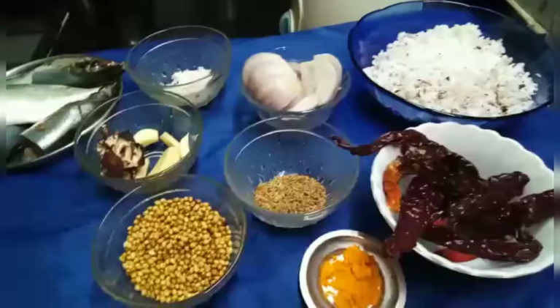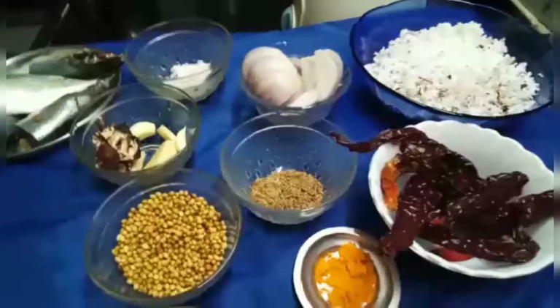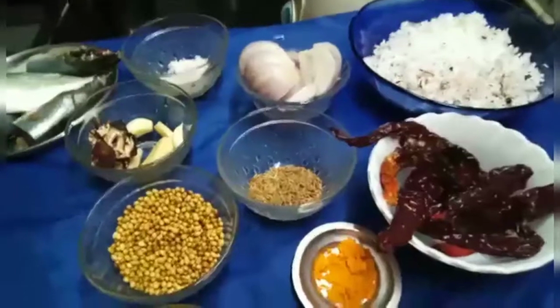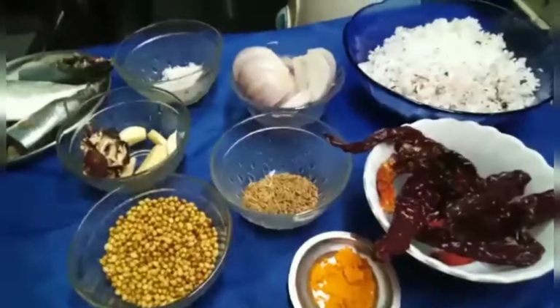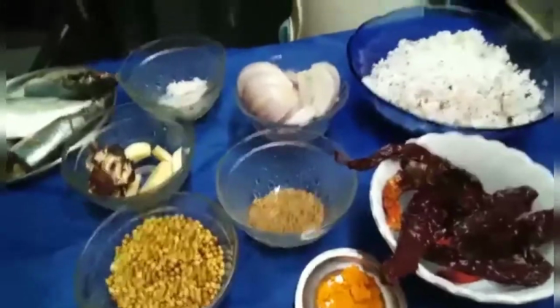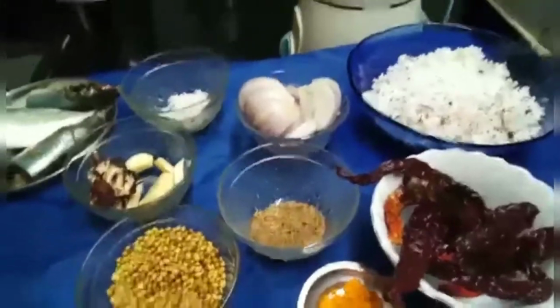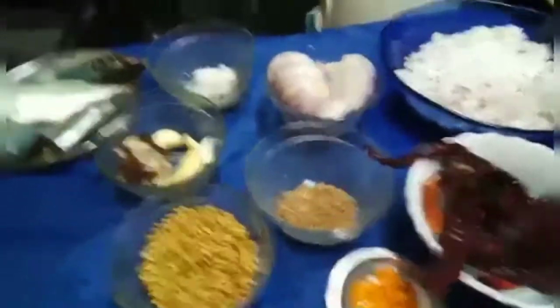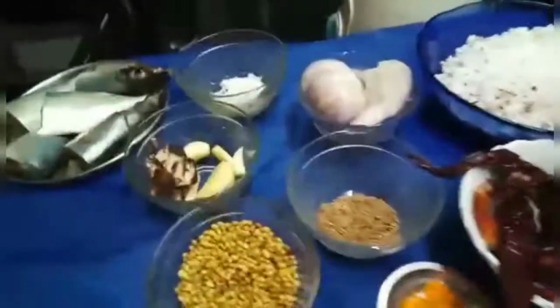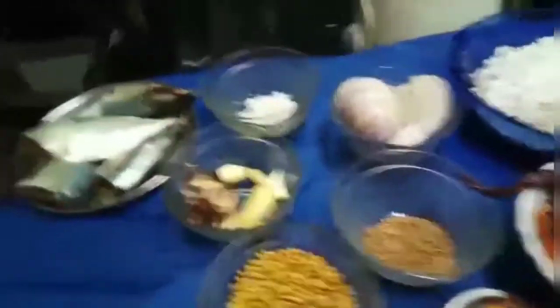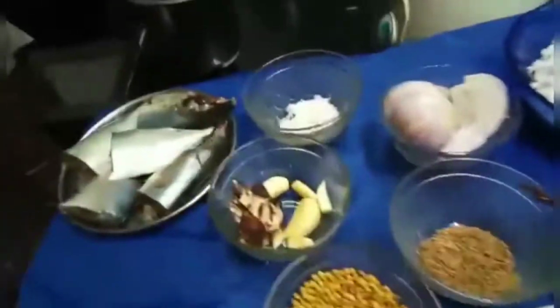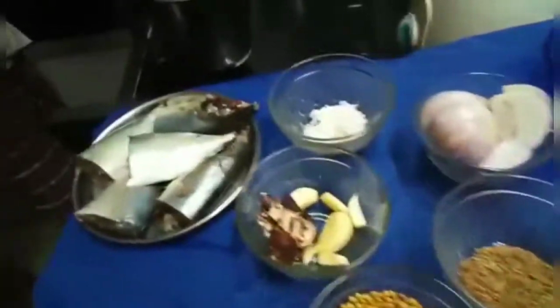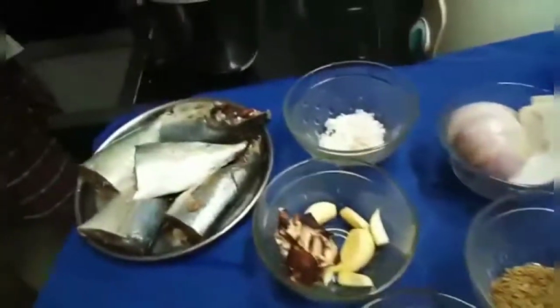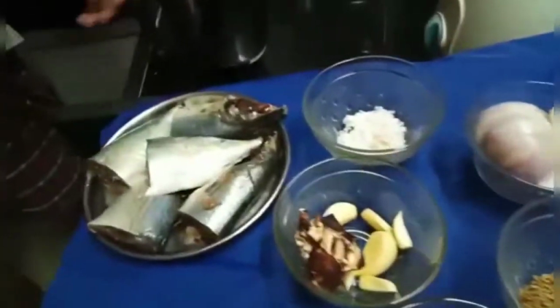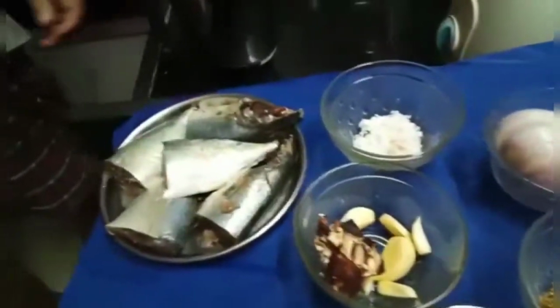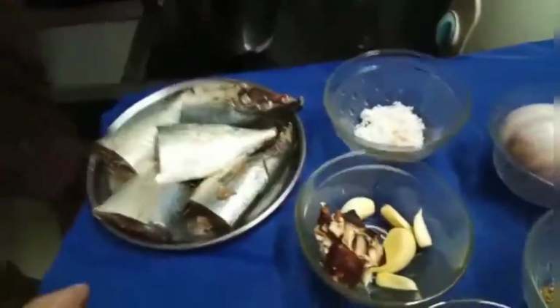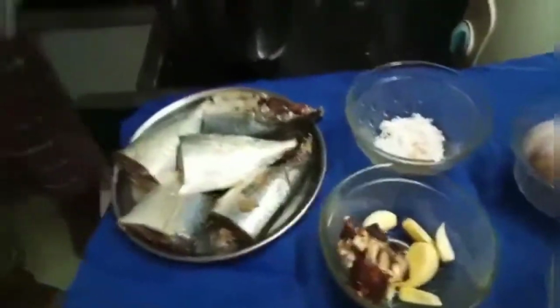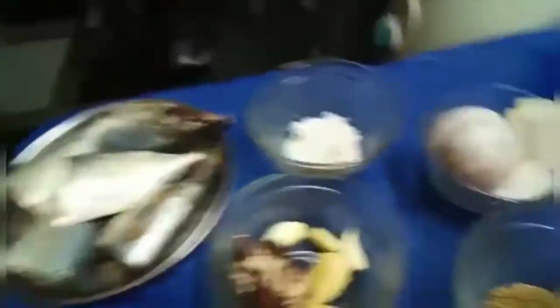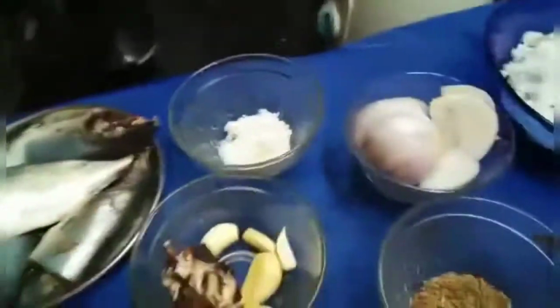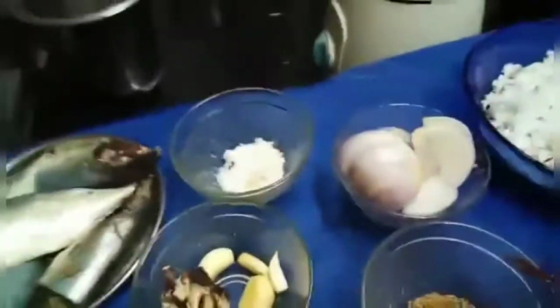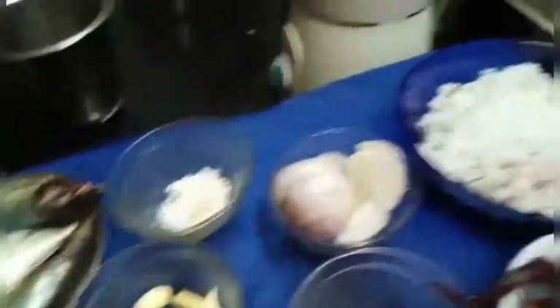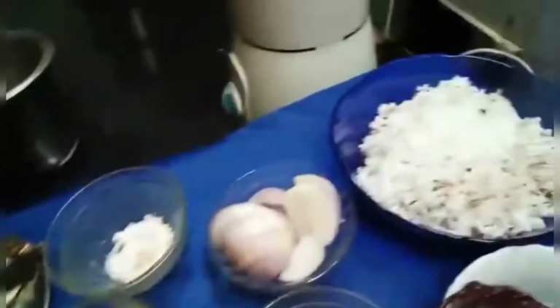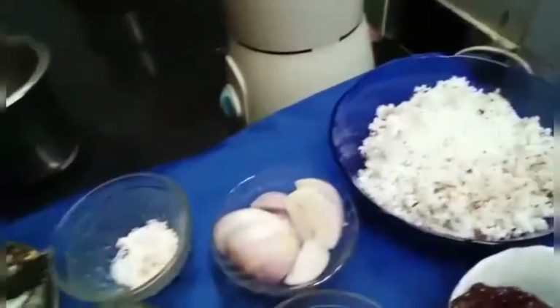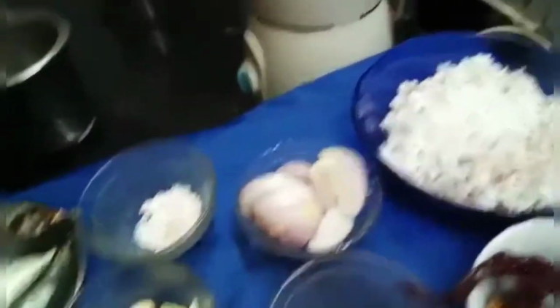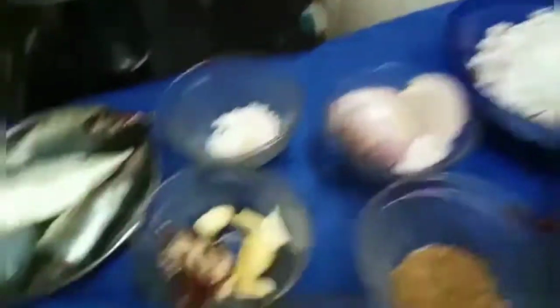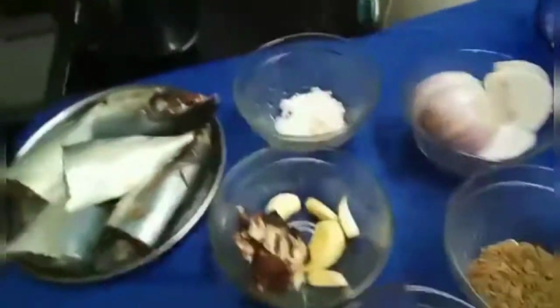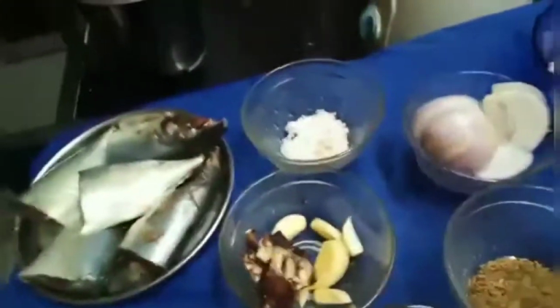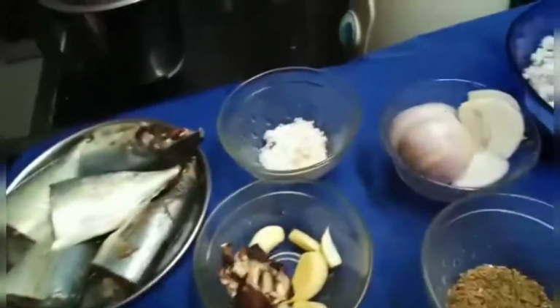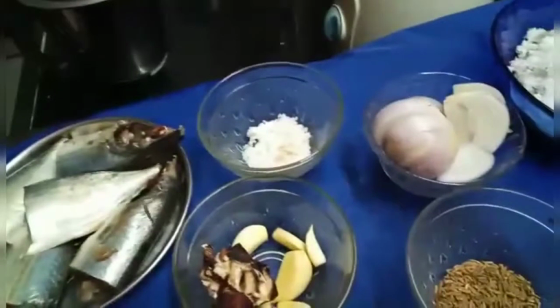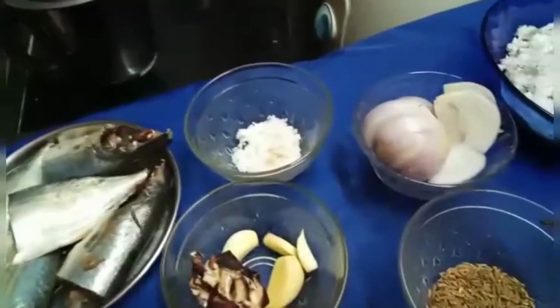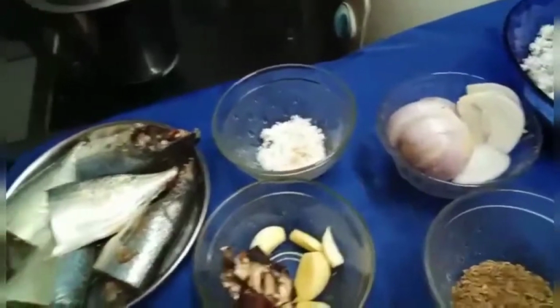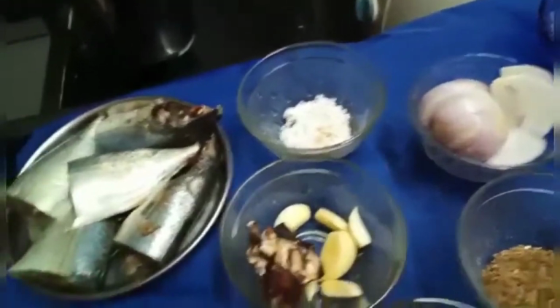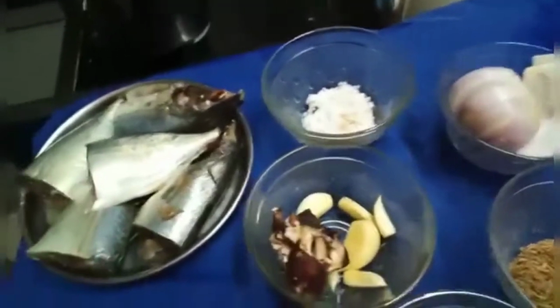Hi friends, today I am going to show how to prepare mackerel curry.